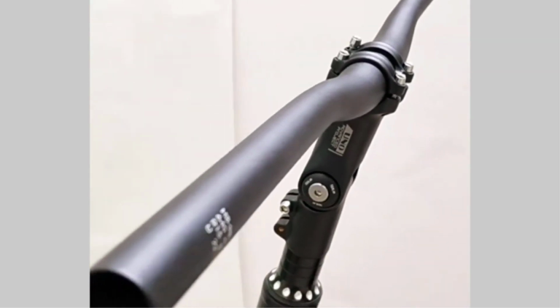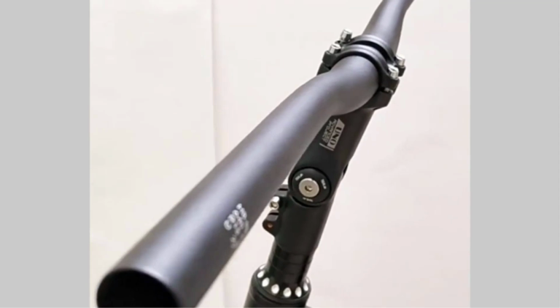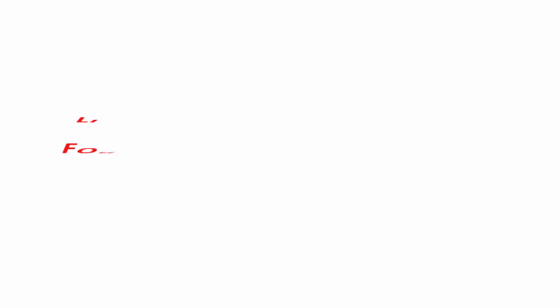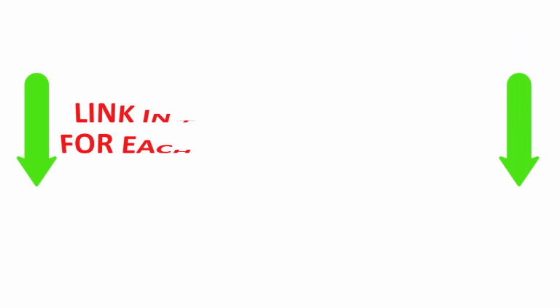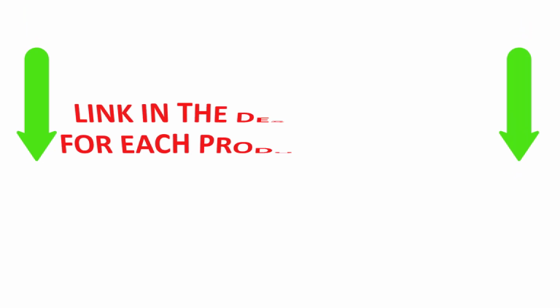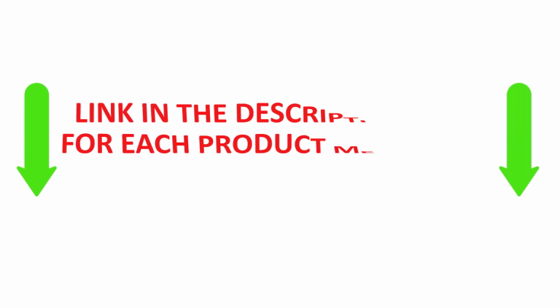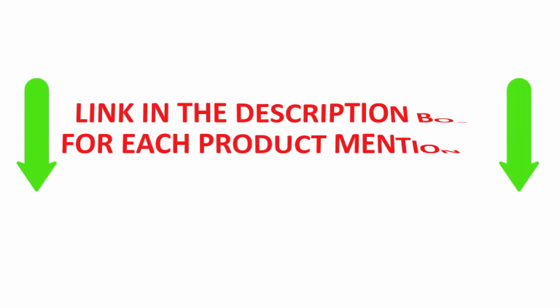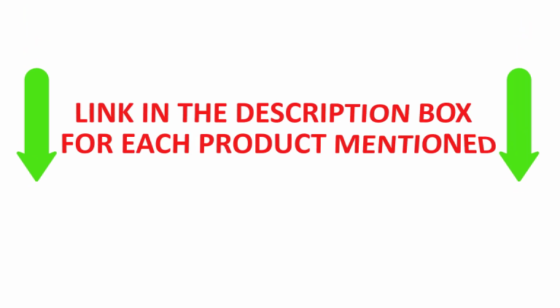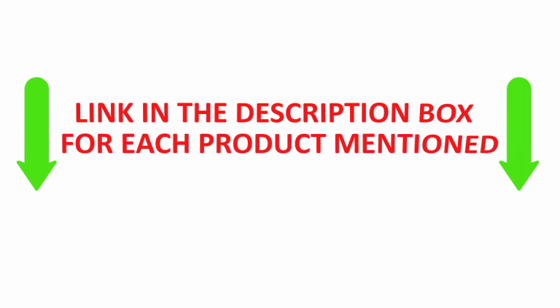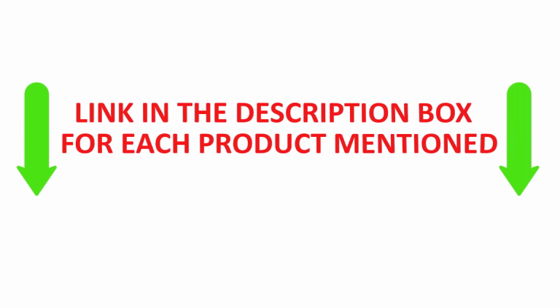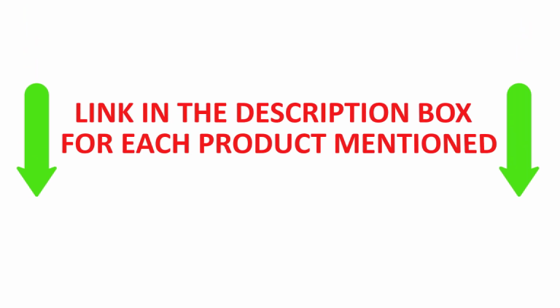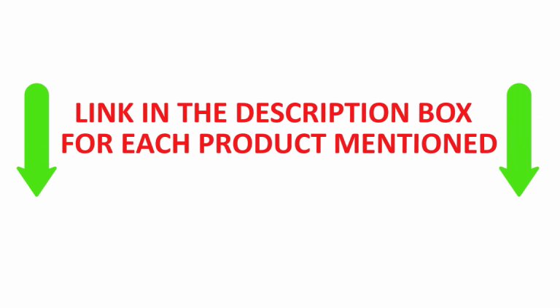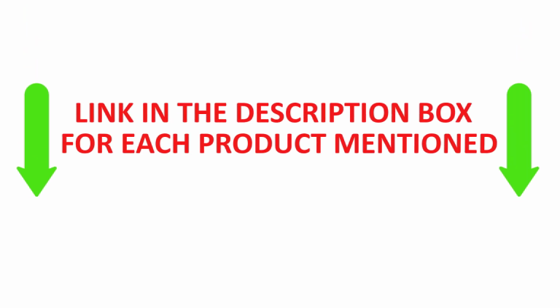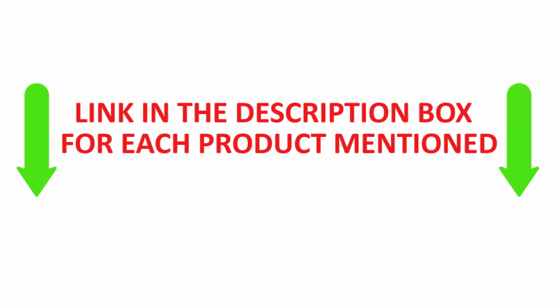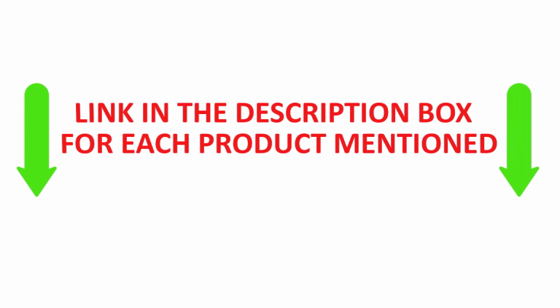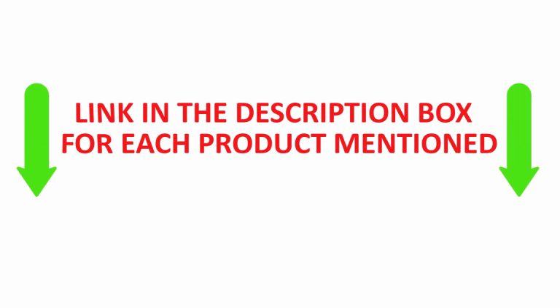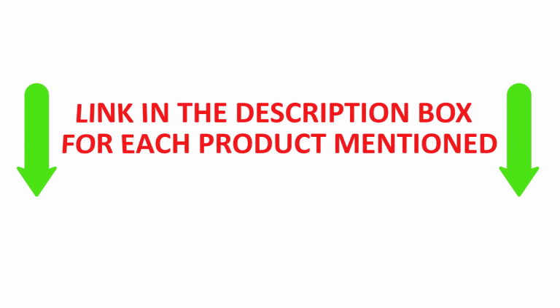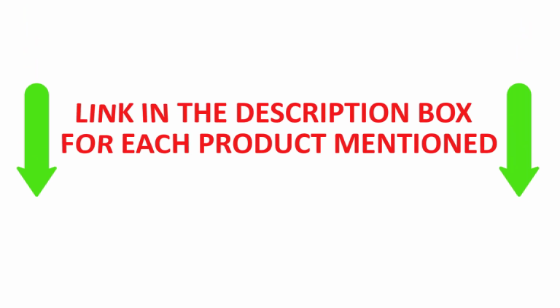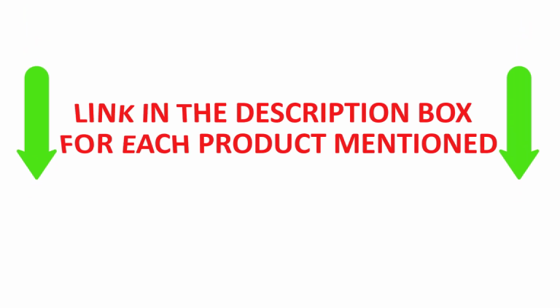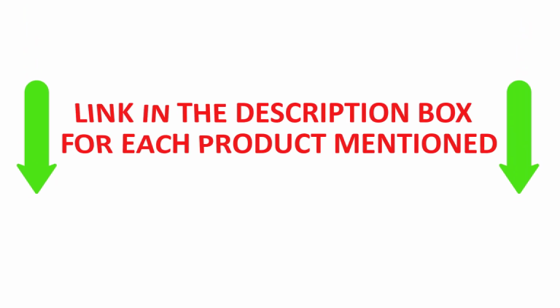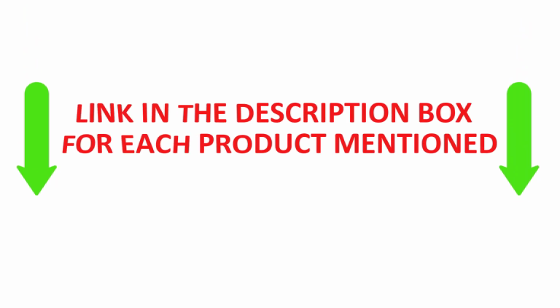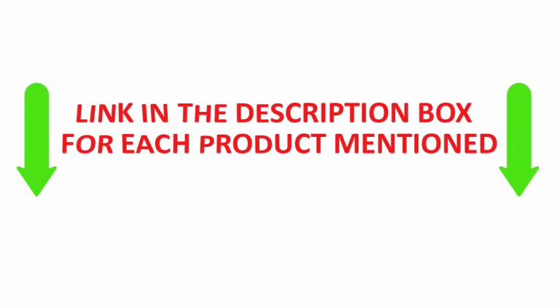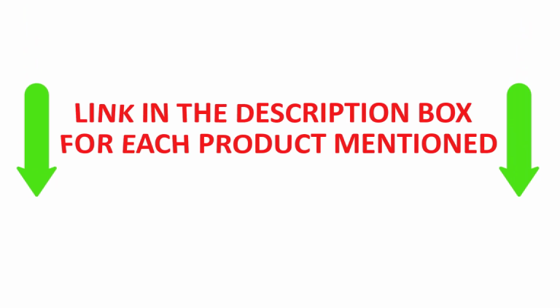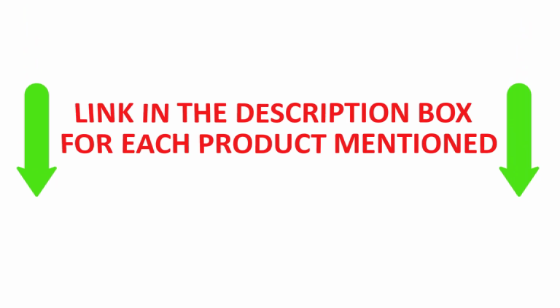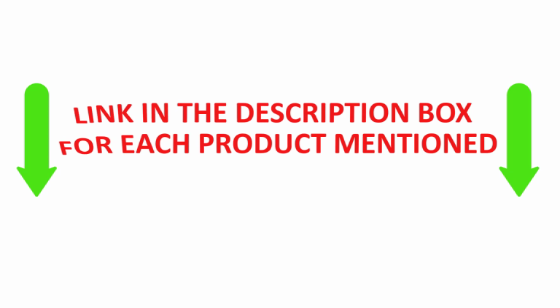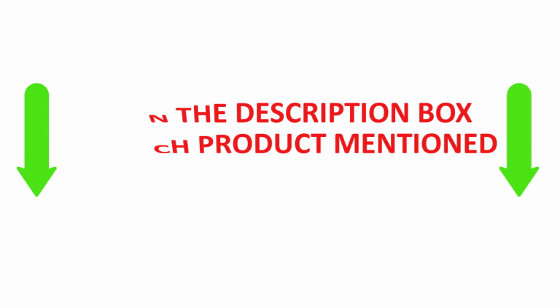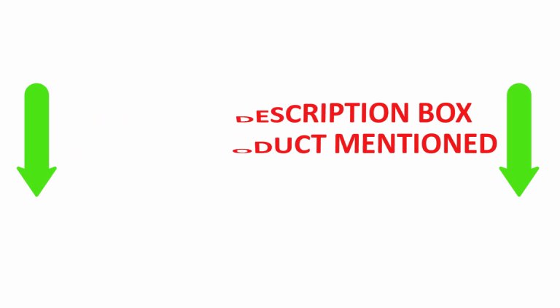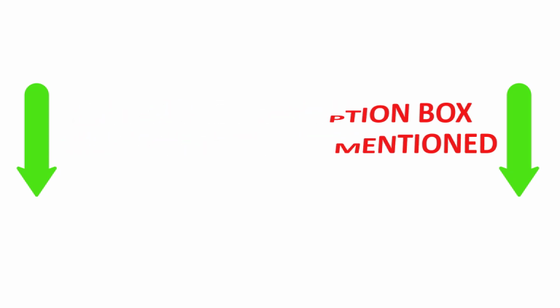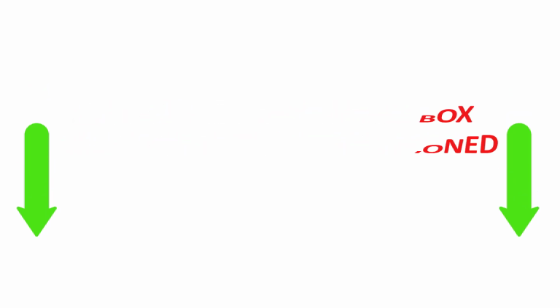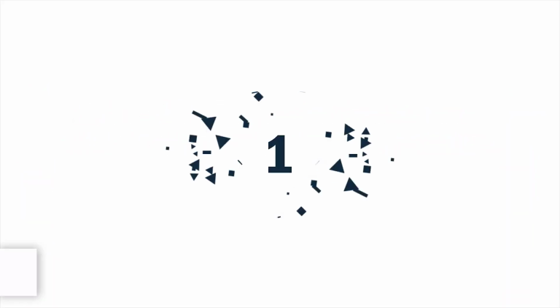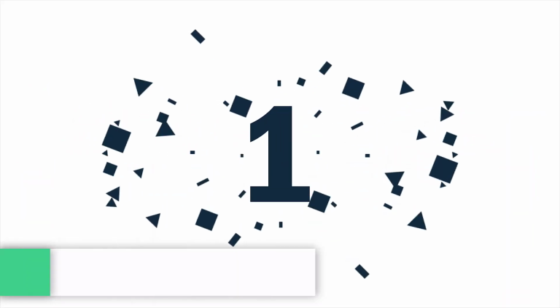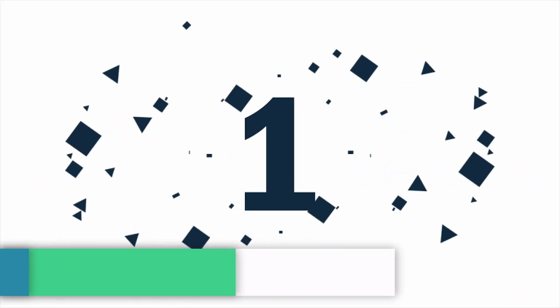If you want to know about the price and other information, be sure to check my description. Let's get started. Number 1.